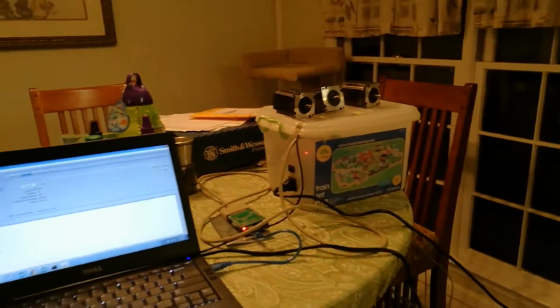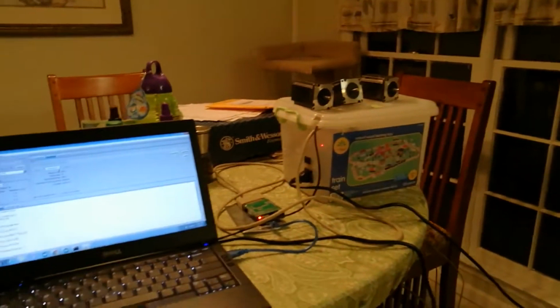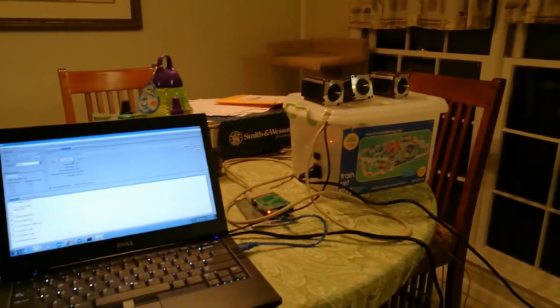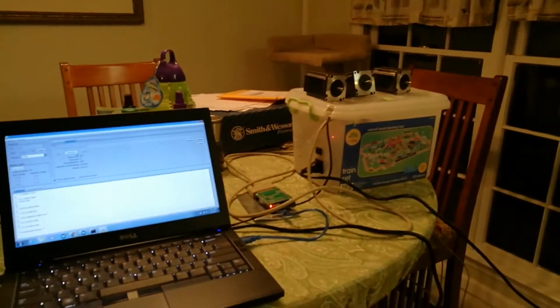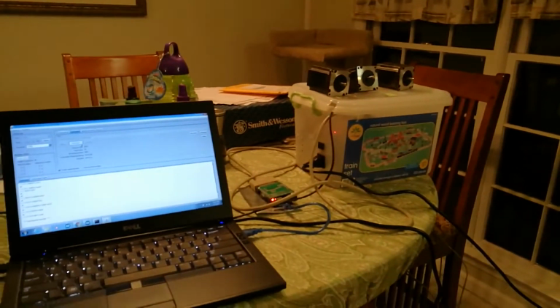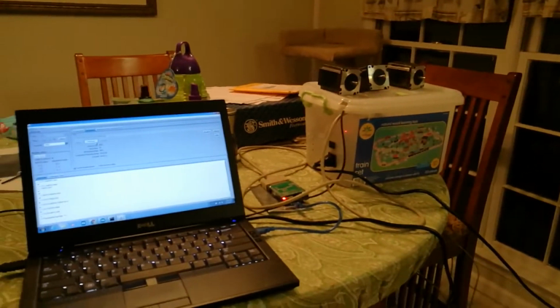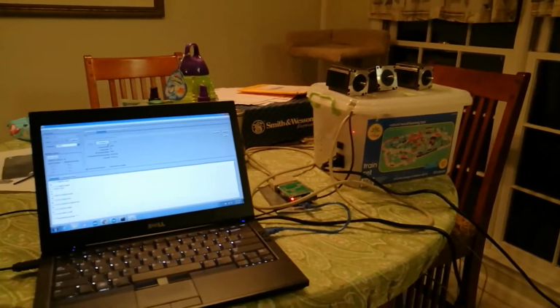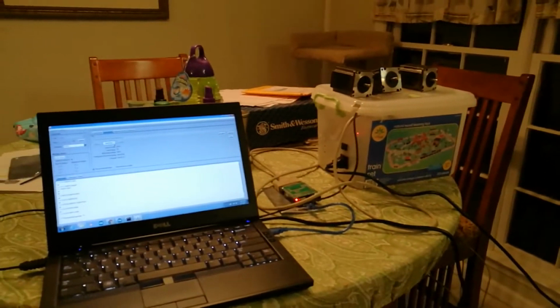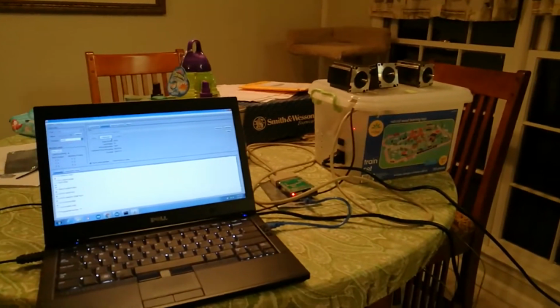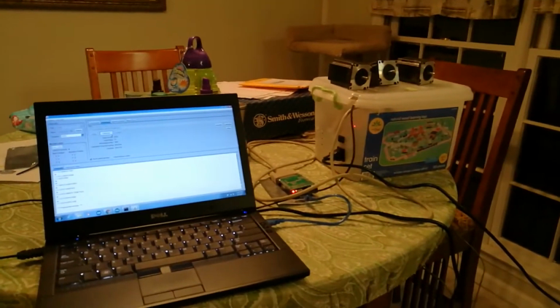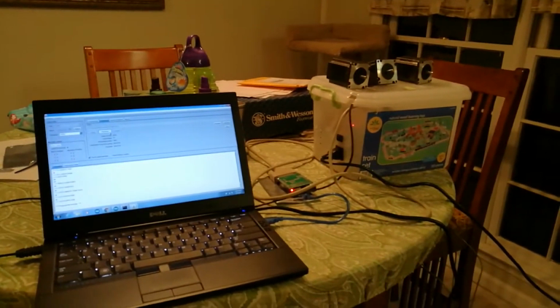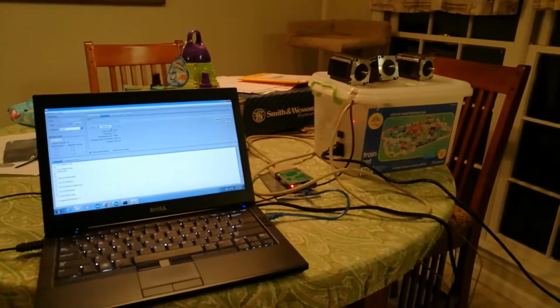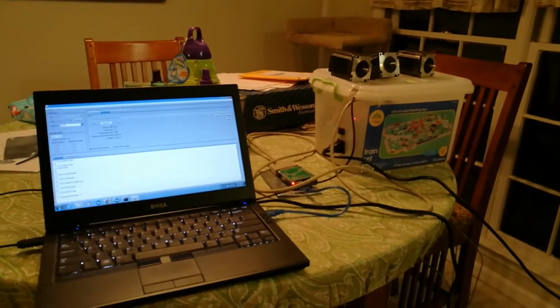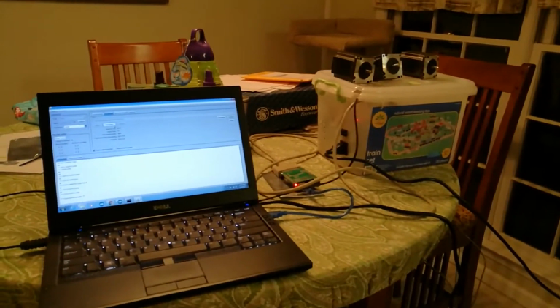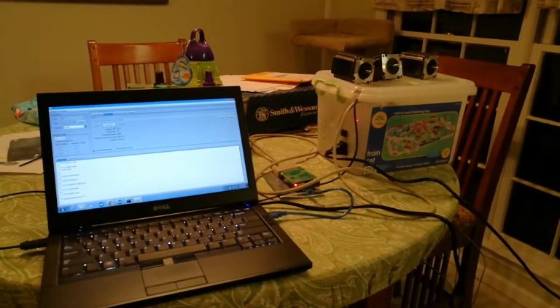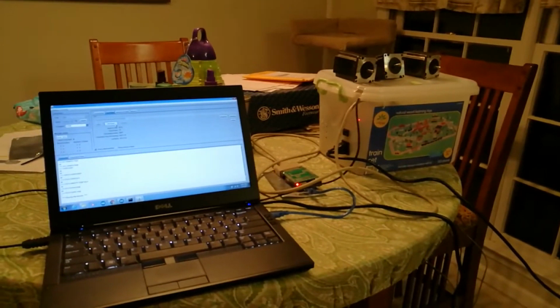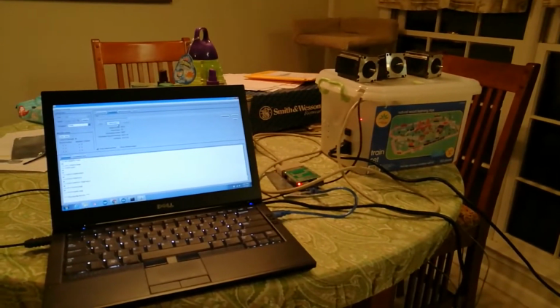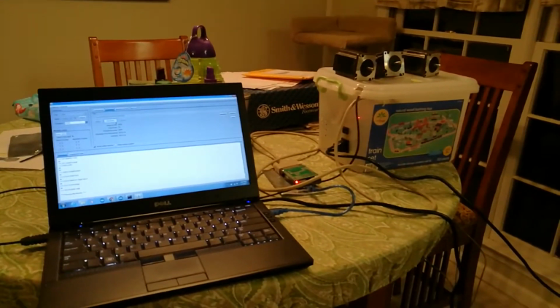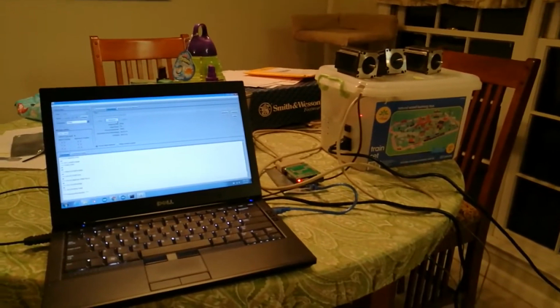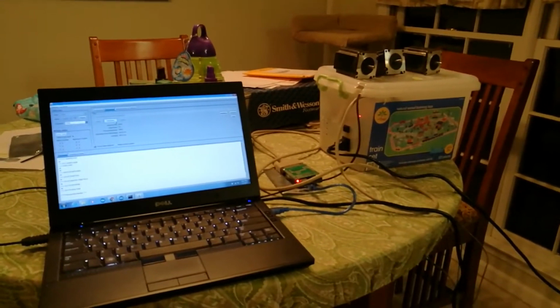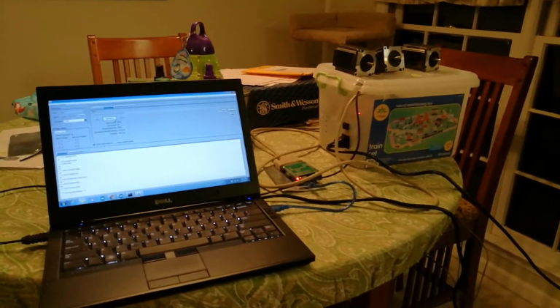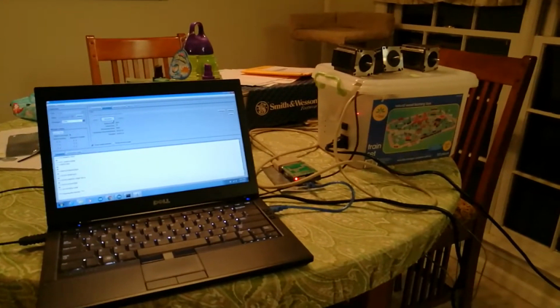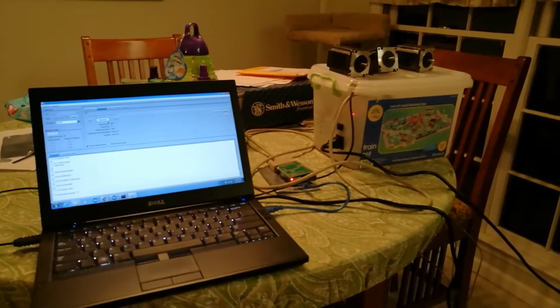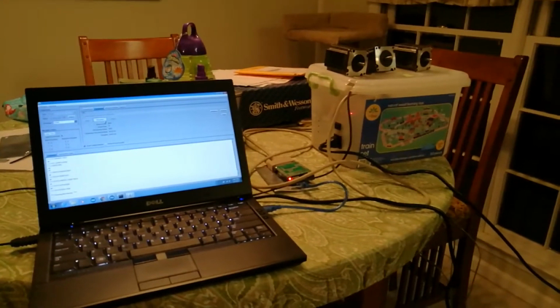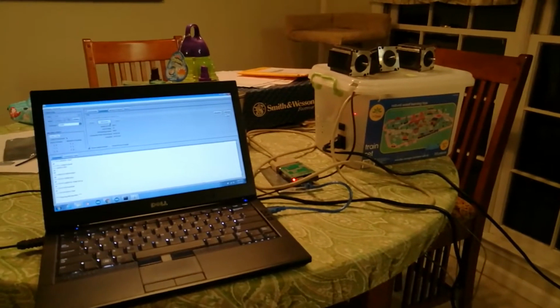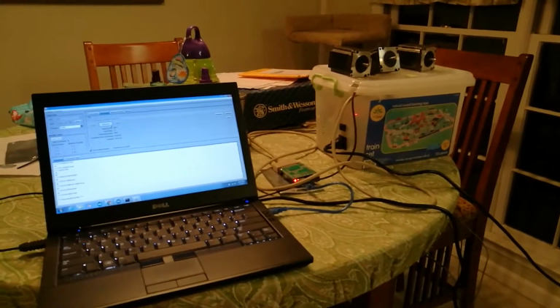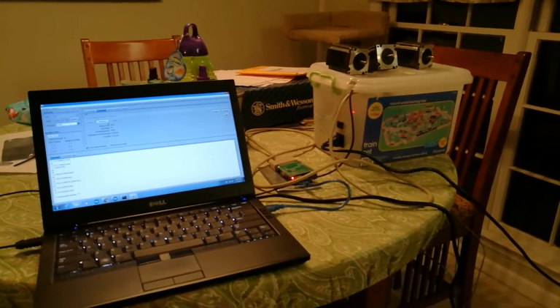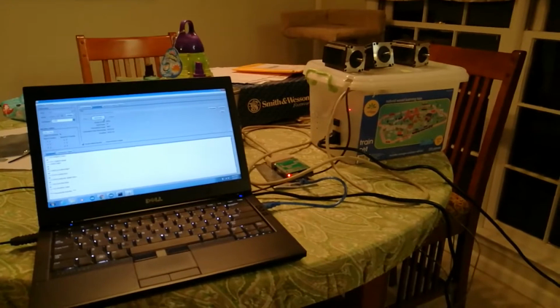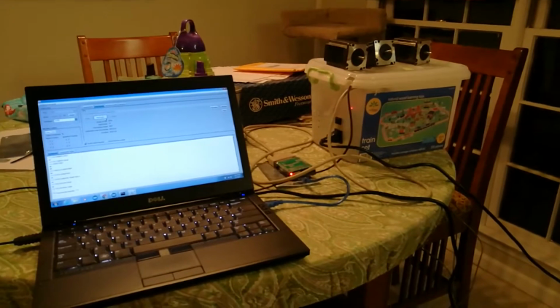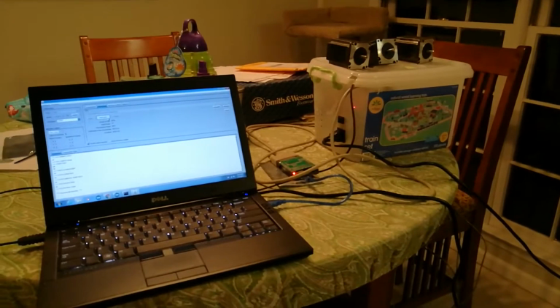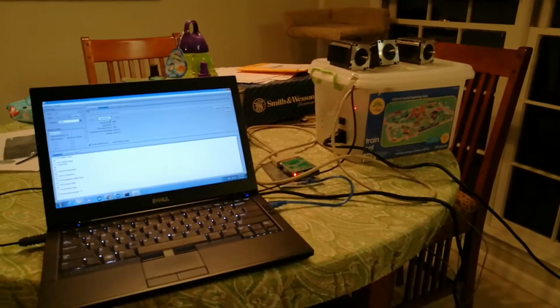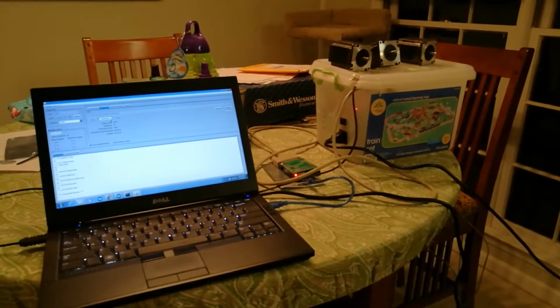I'm going to continue playing with that. Anyway, just wanted to show what I was doing. See you soon.